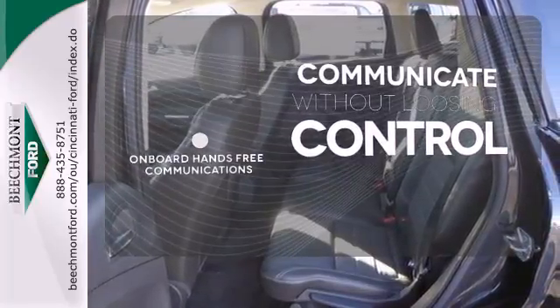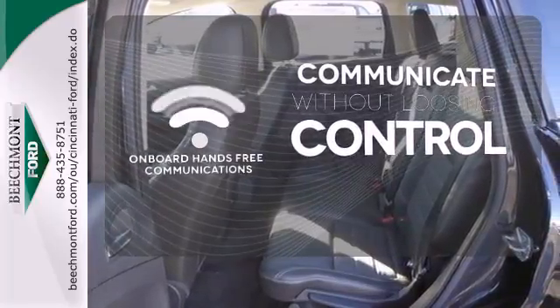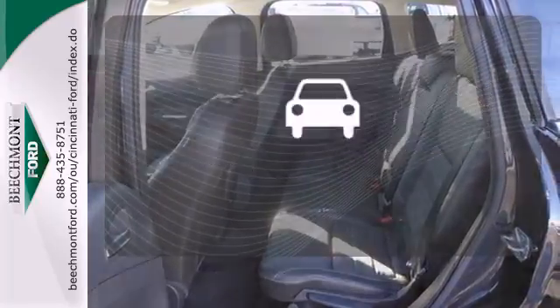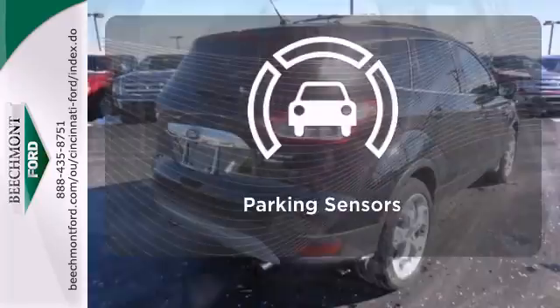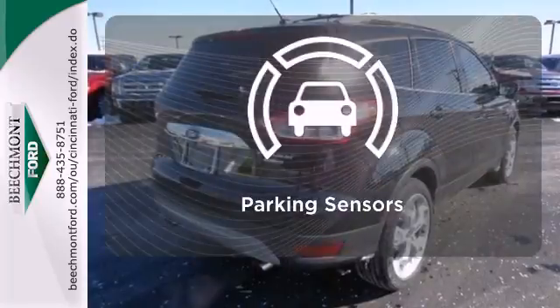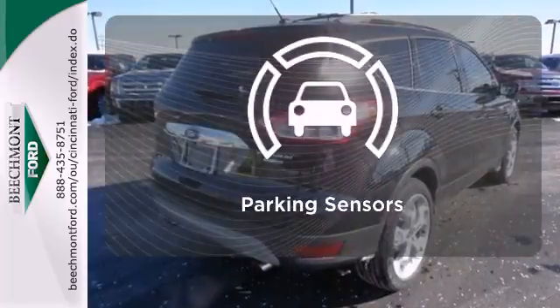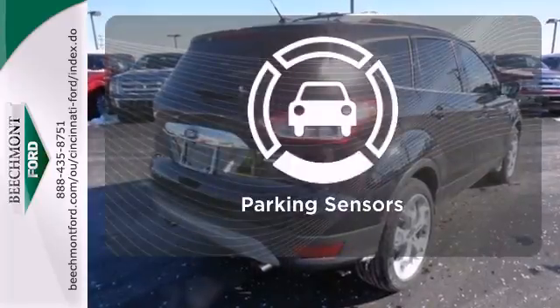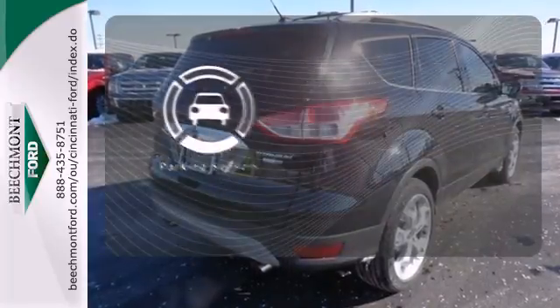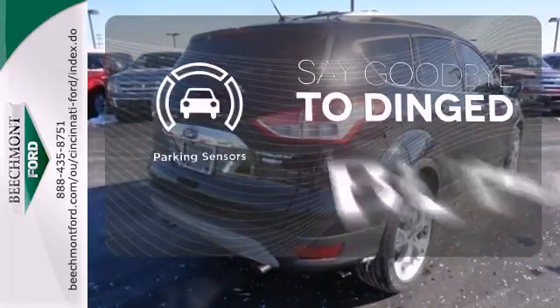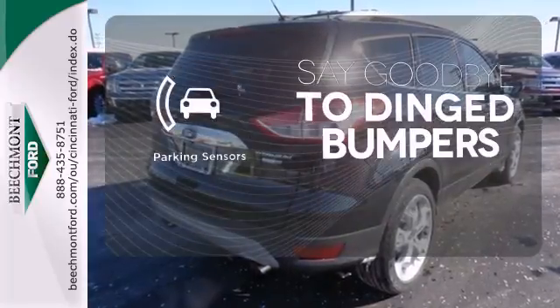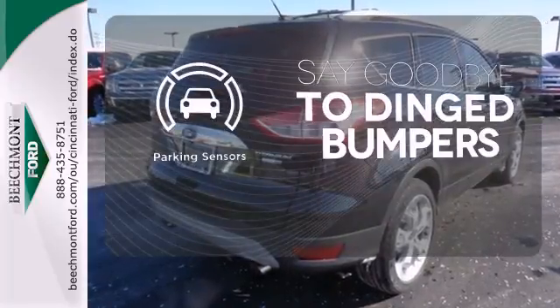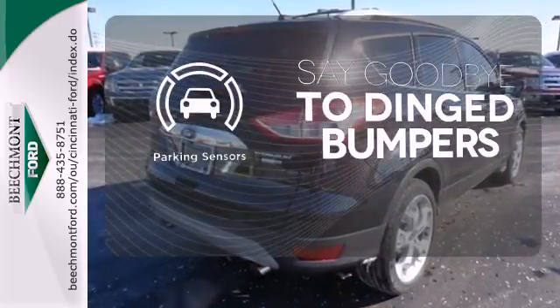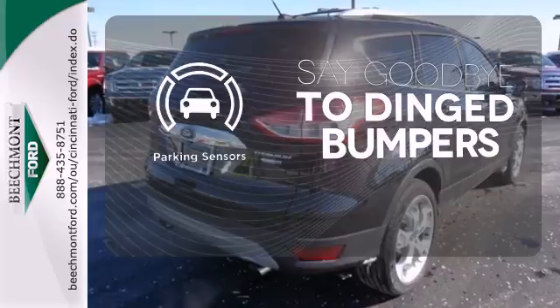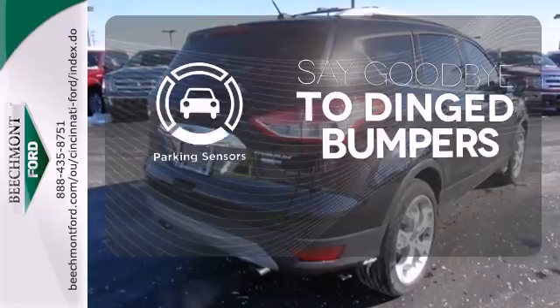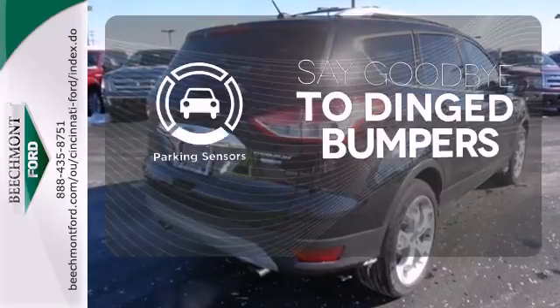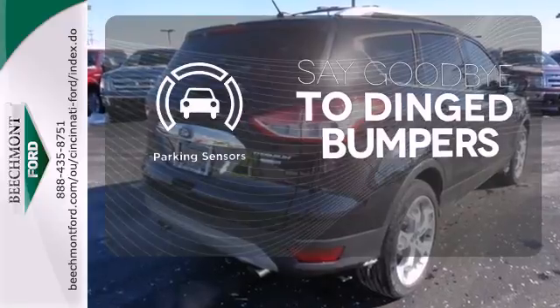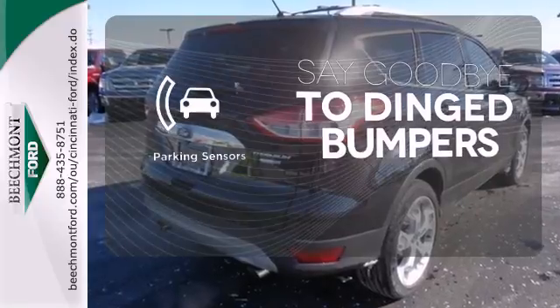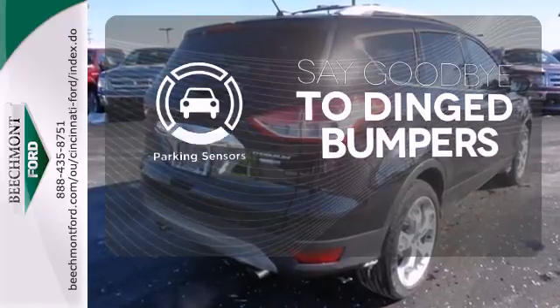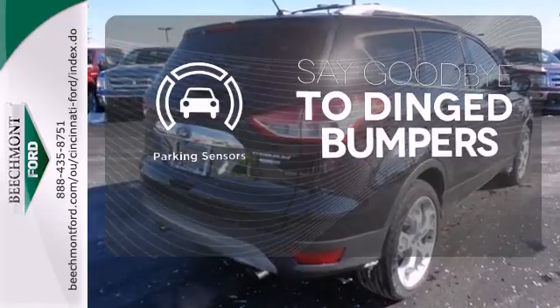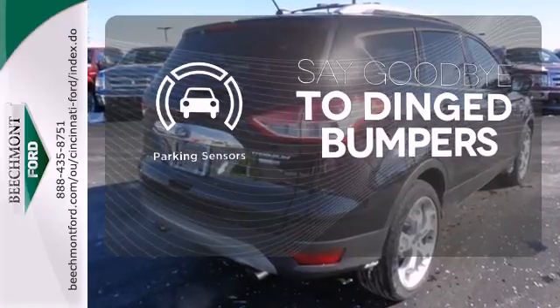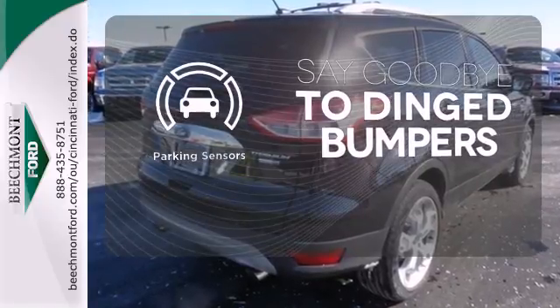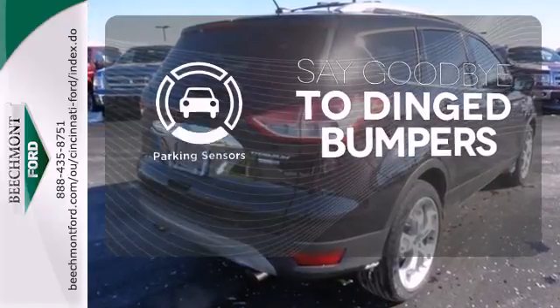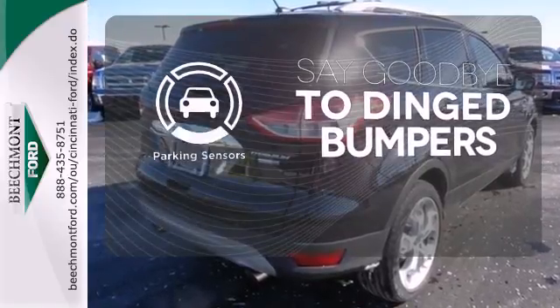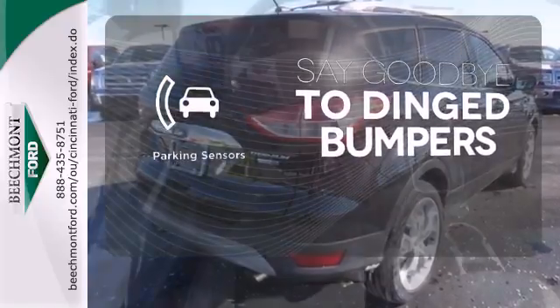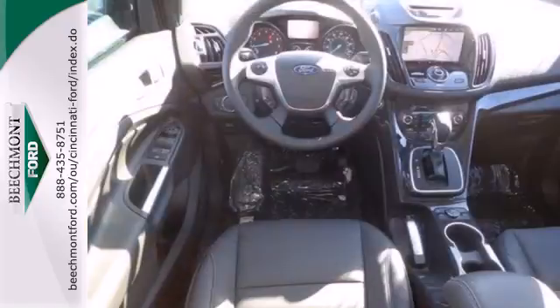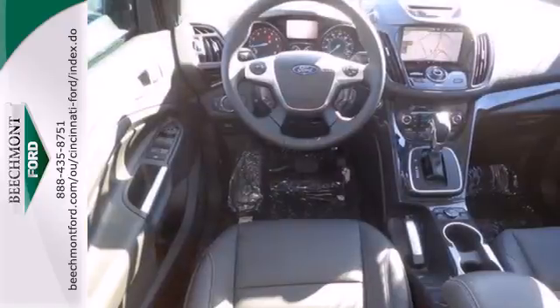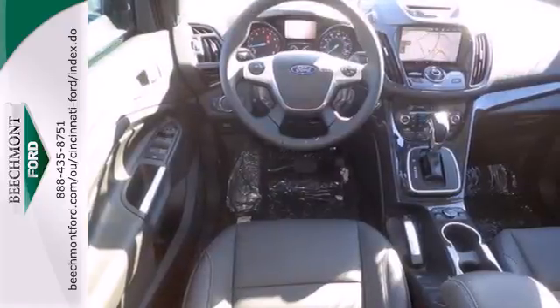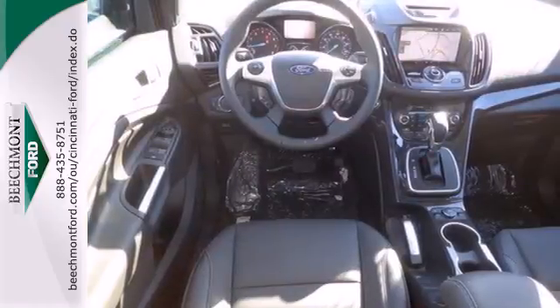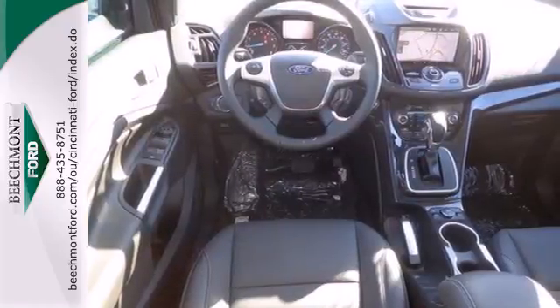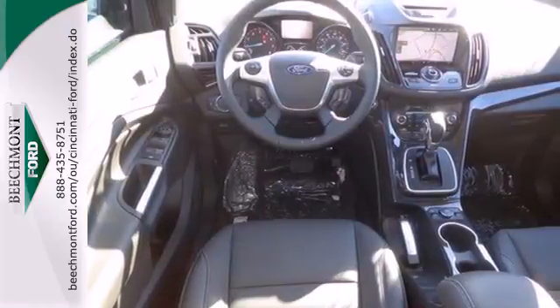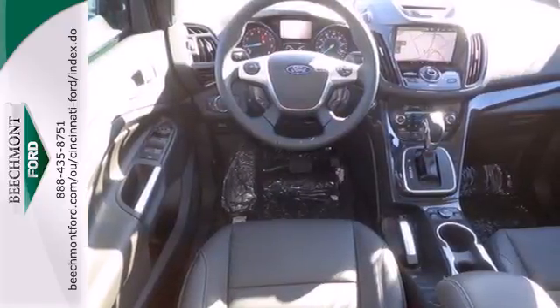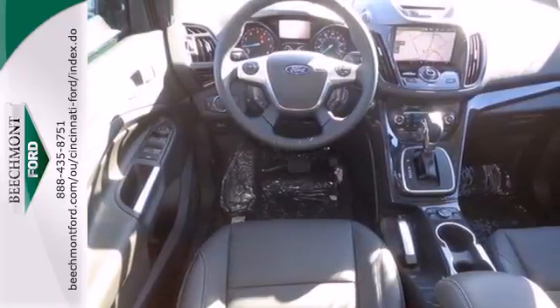Parking sensors help keep you safe by alerting you to your surroundings. Bring the family in for a test drive today.